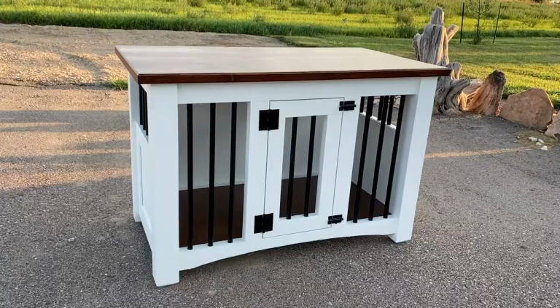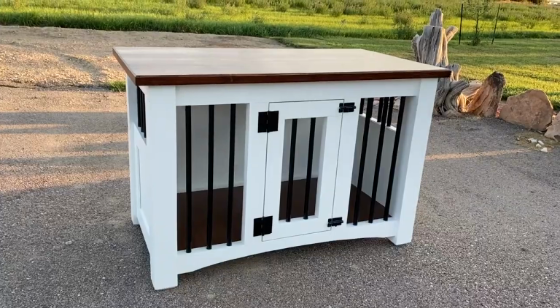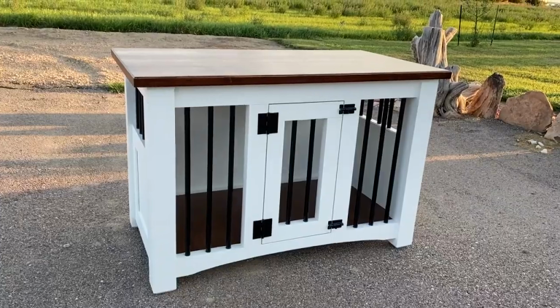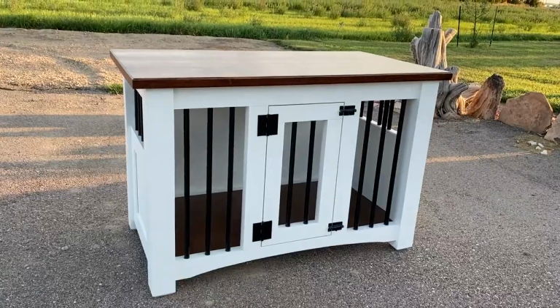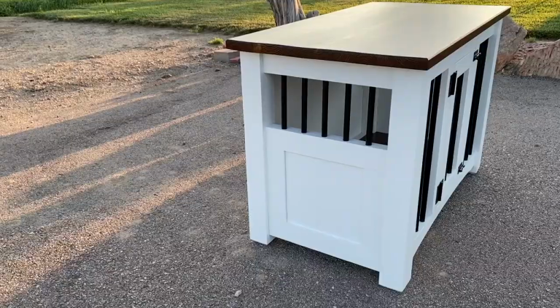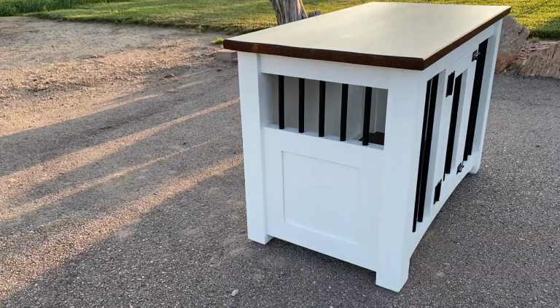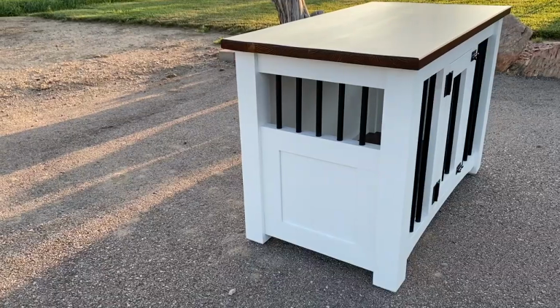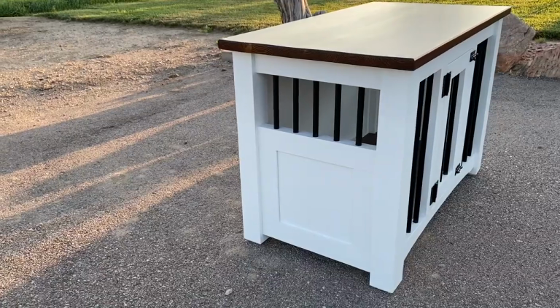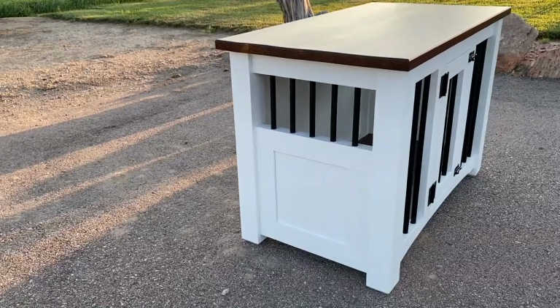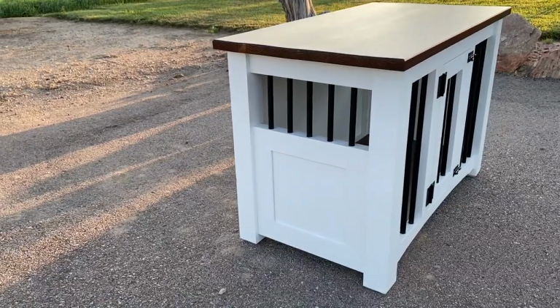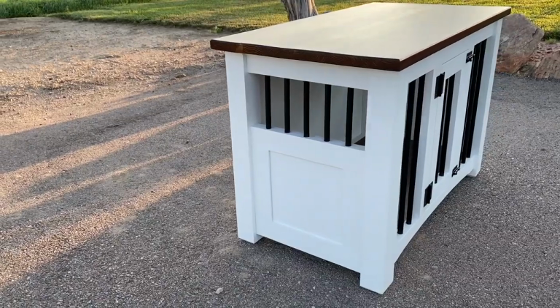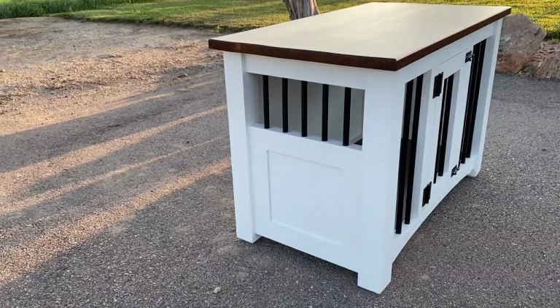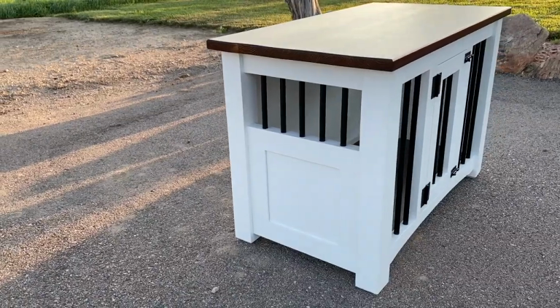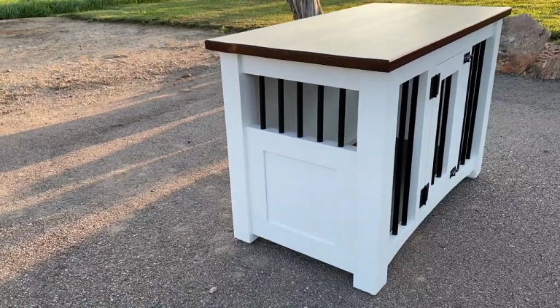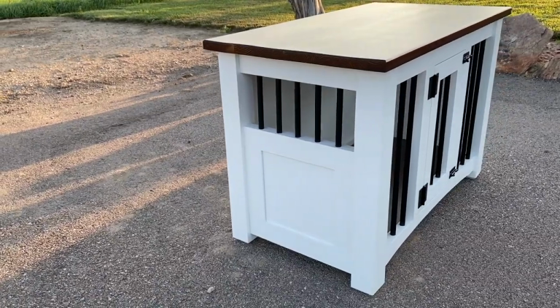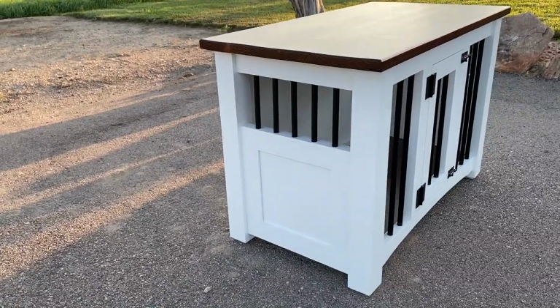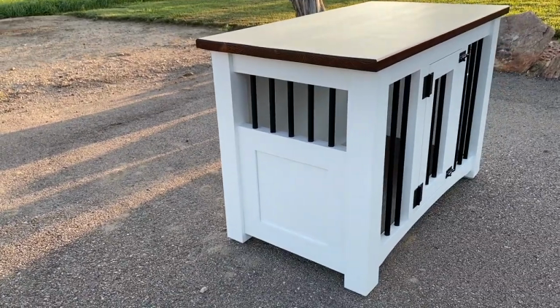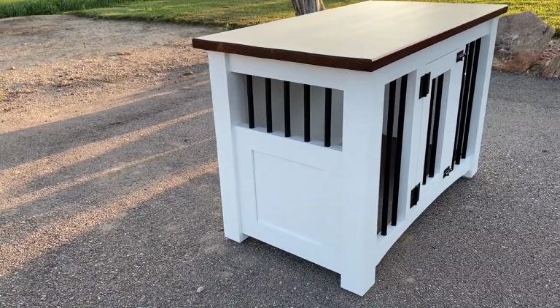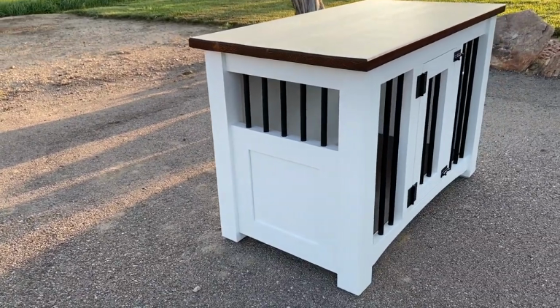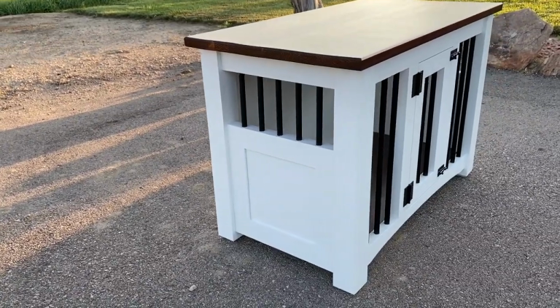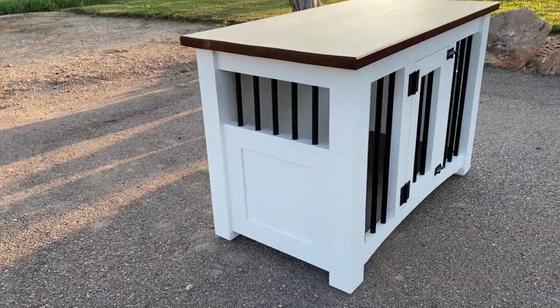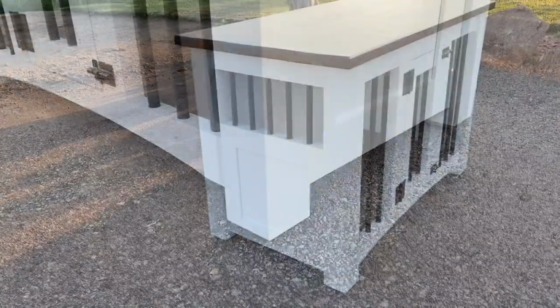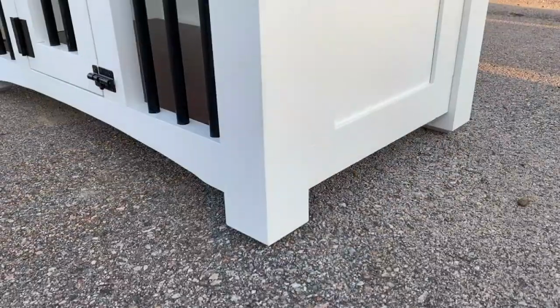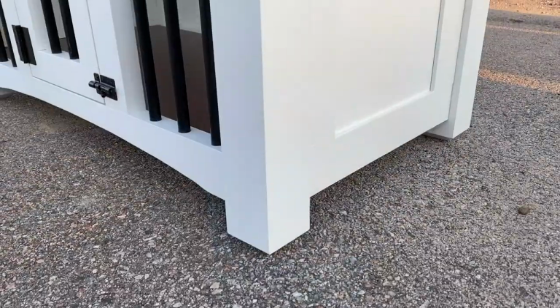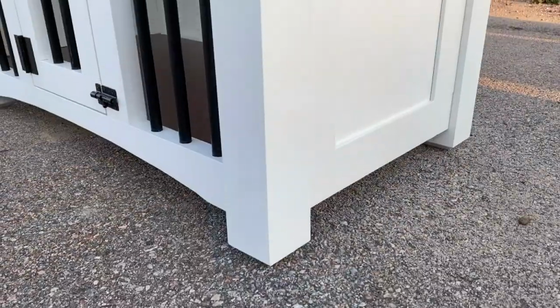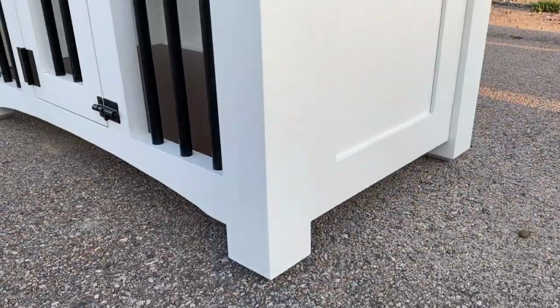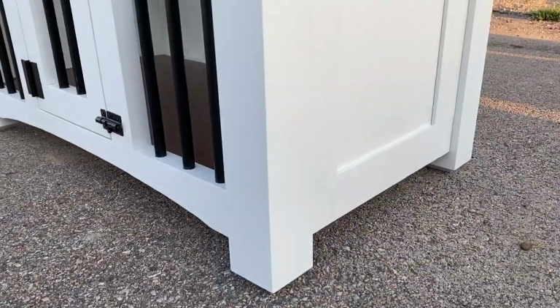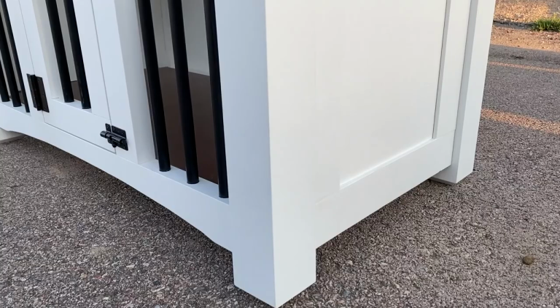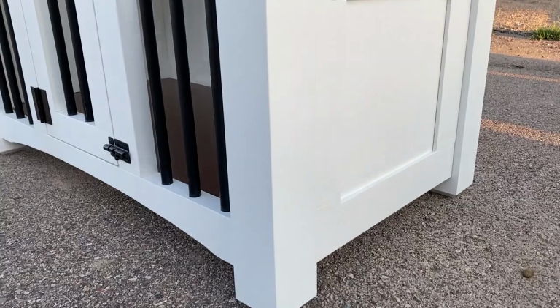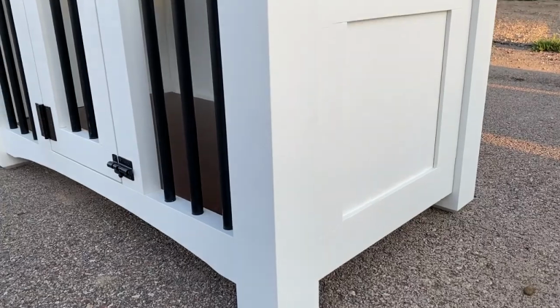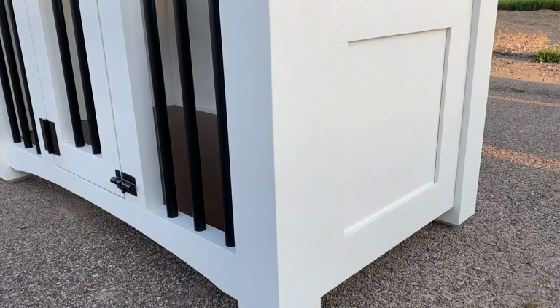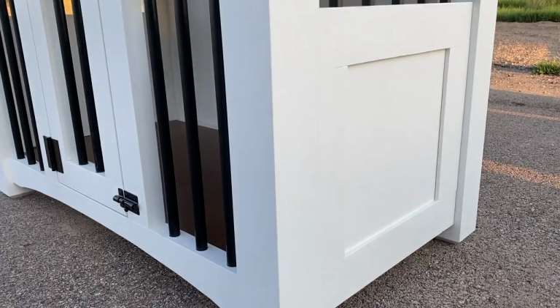I hope you've enjoyed this project and maybe found some inspiration to make your very own dog kennel table. Thanks again for watching.